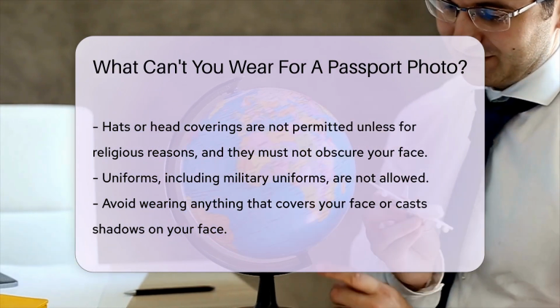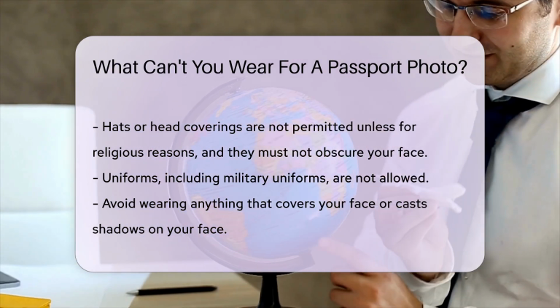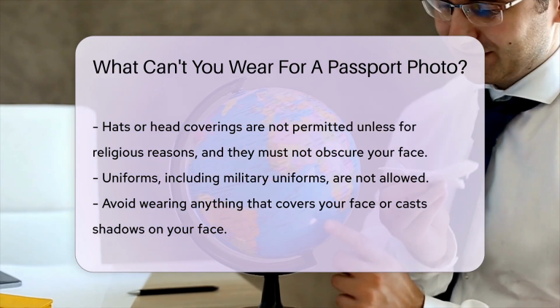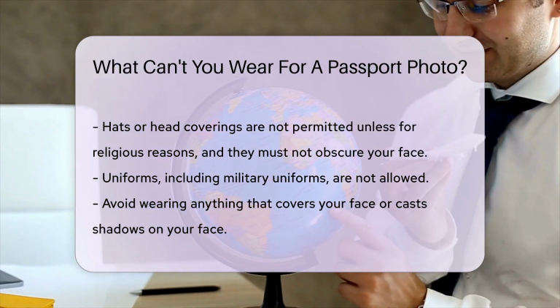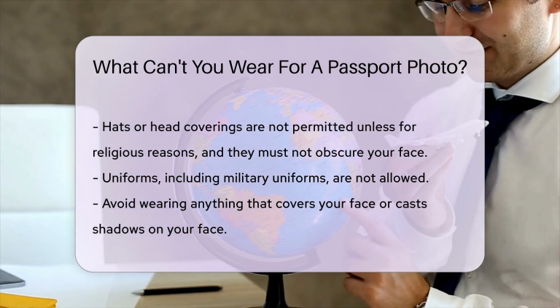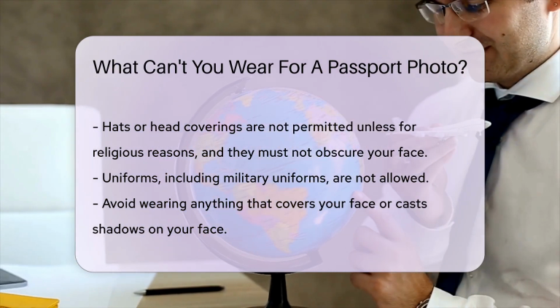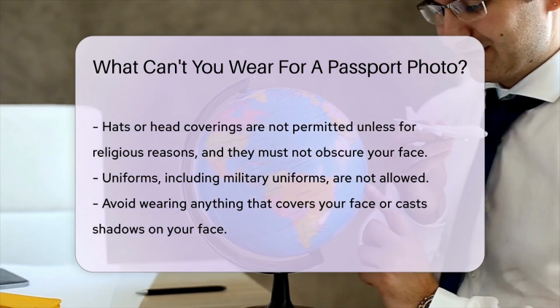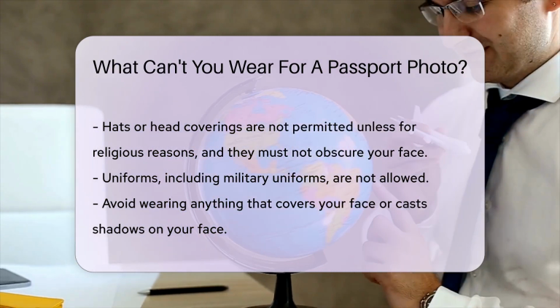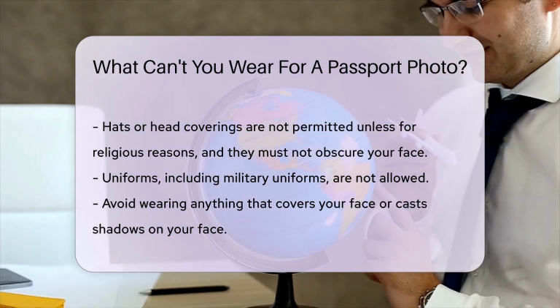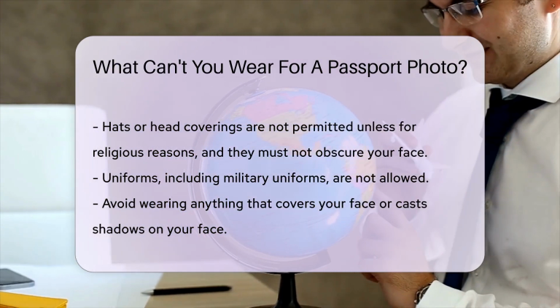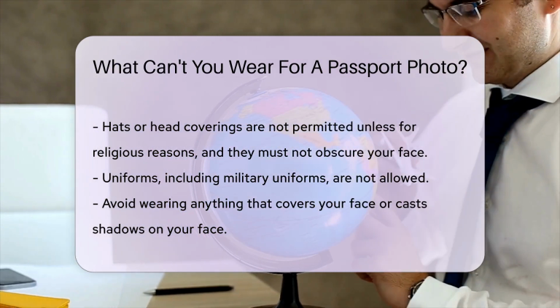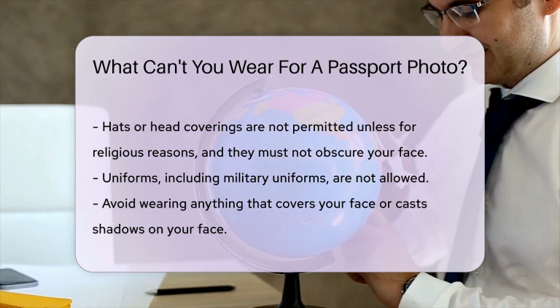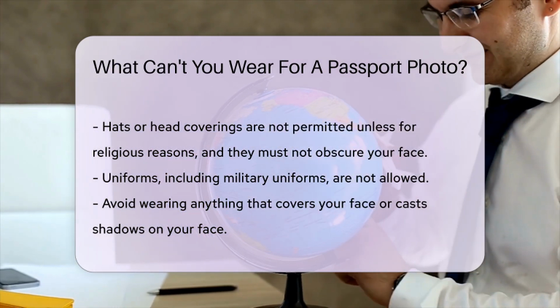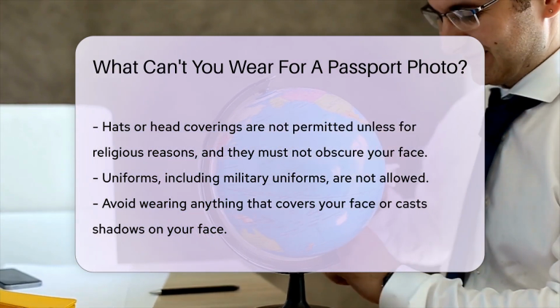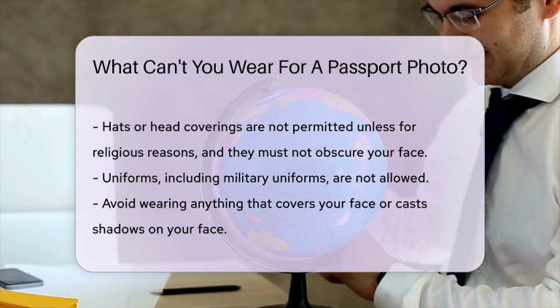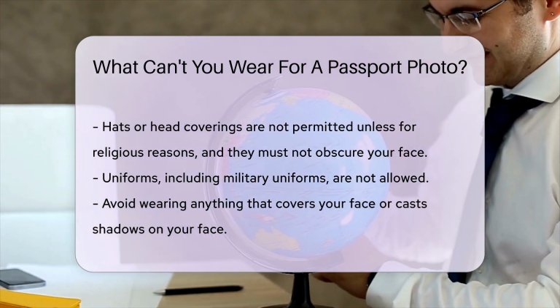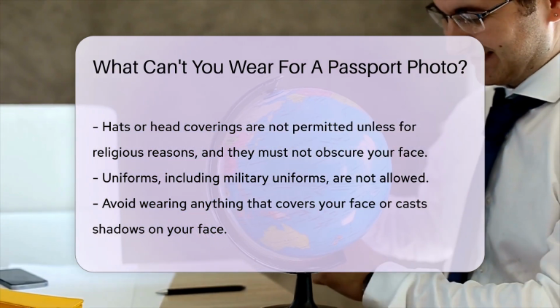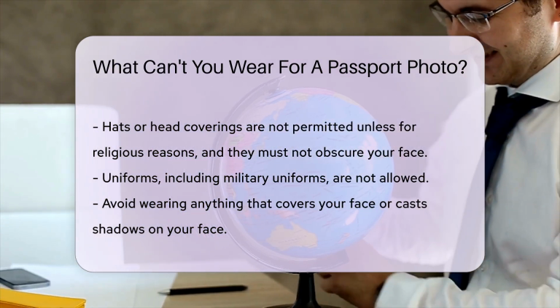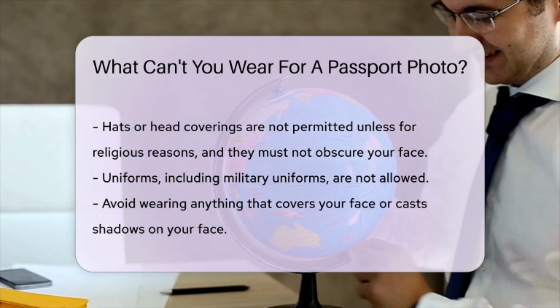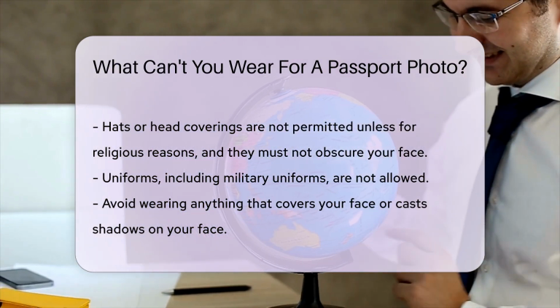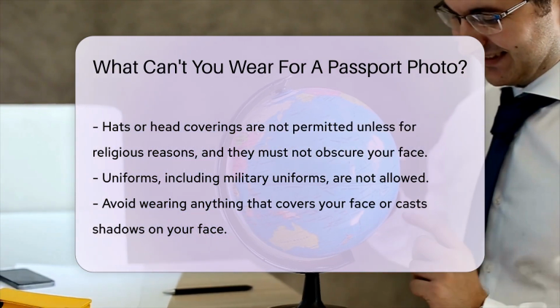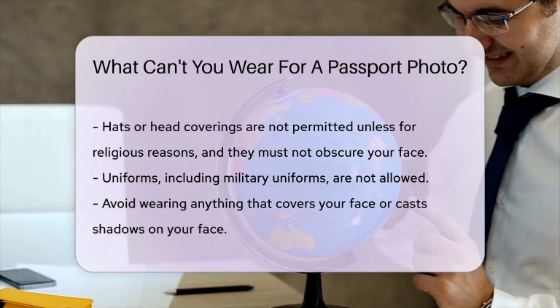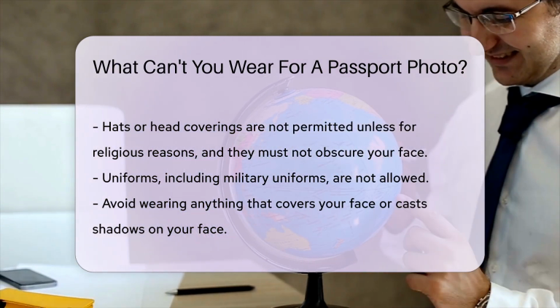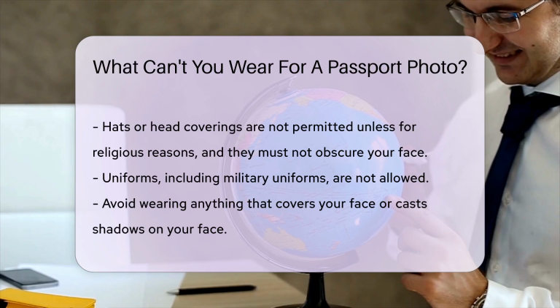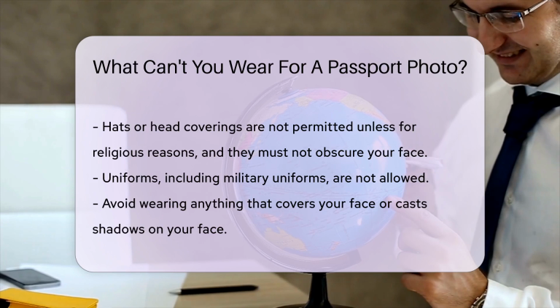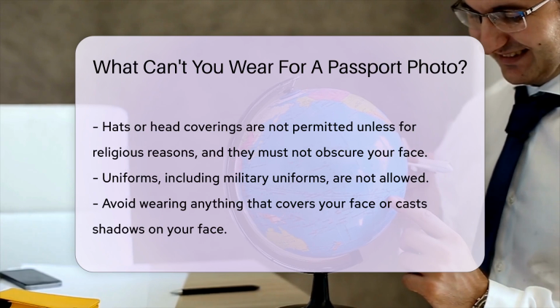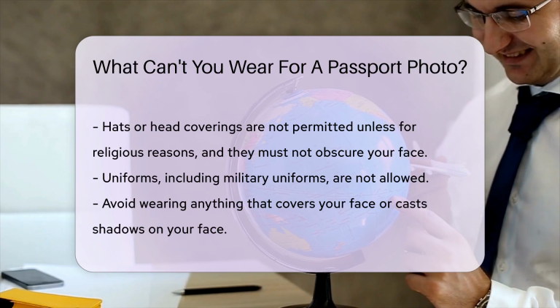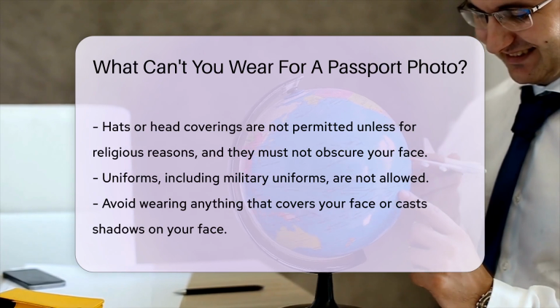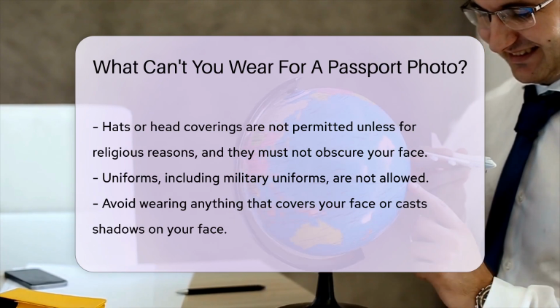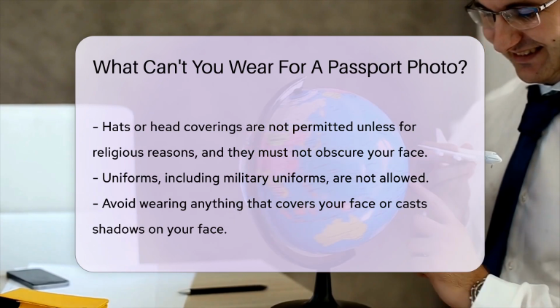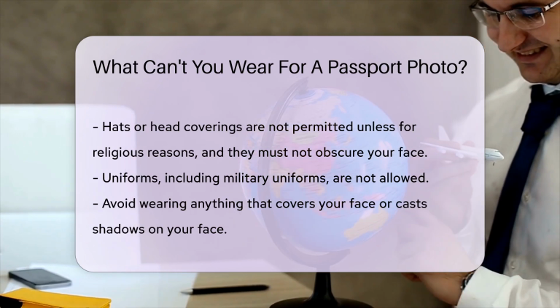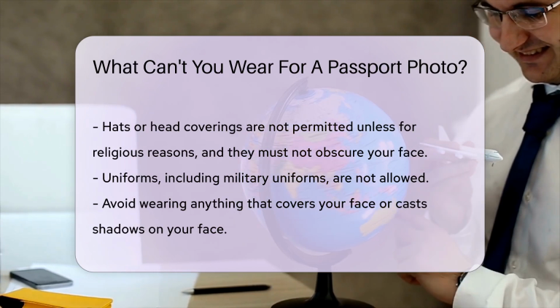Heavy makeup or excessive jewelry should be avoided. These can alter your appearance and cause issues with your application.